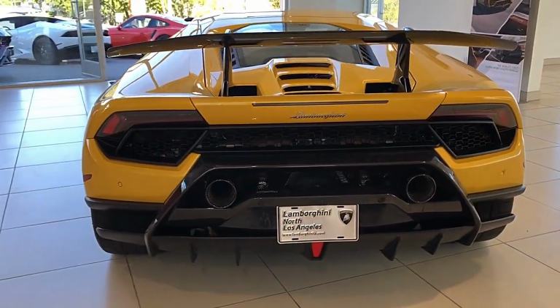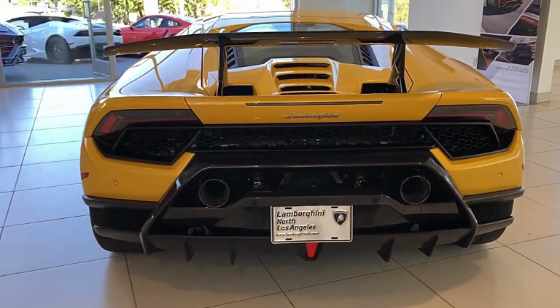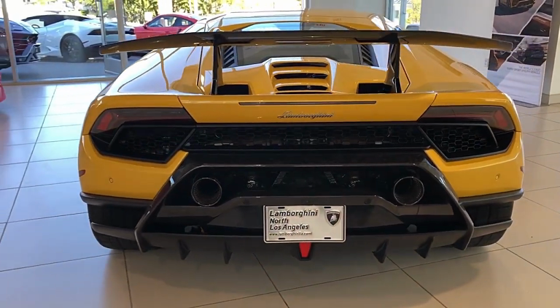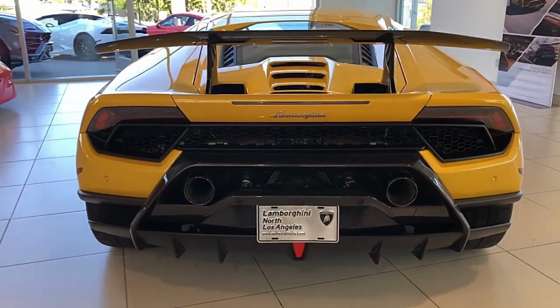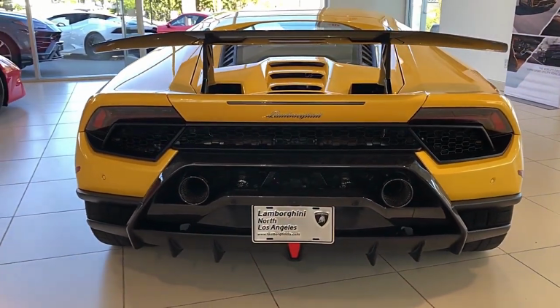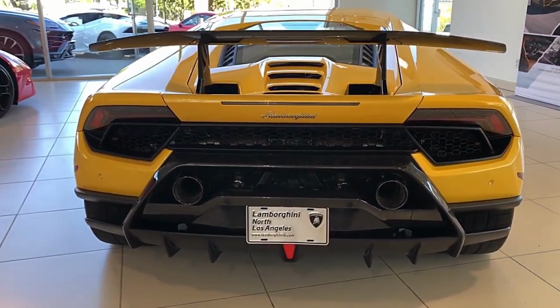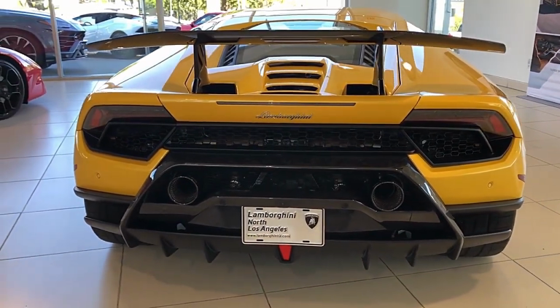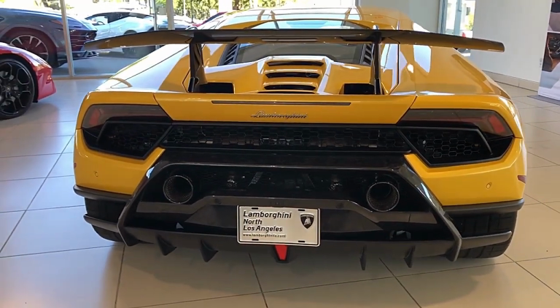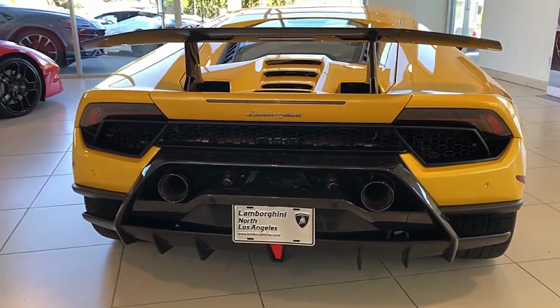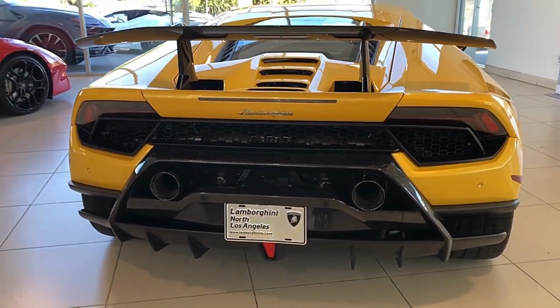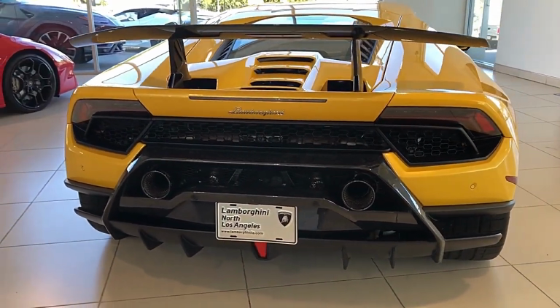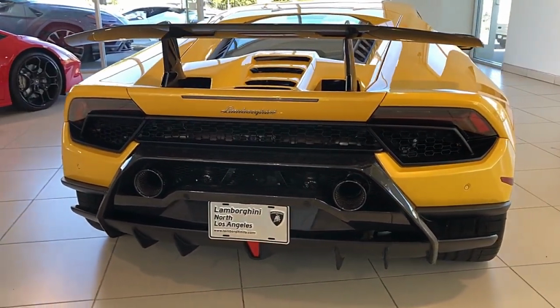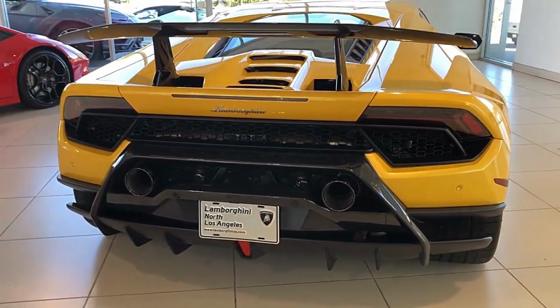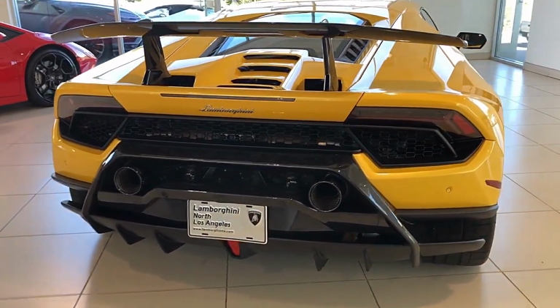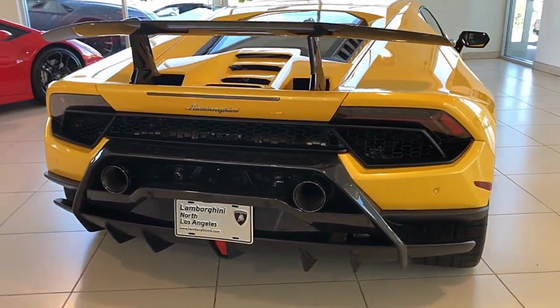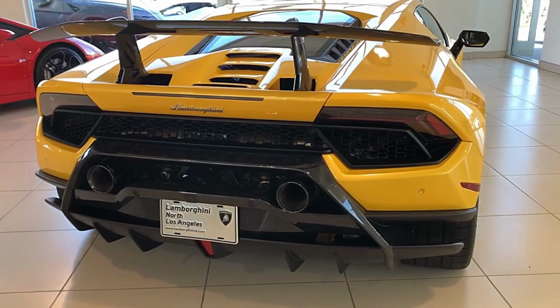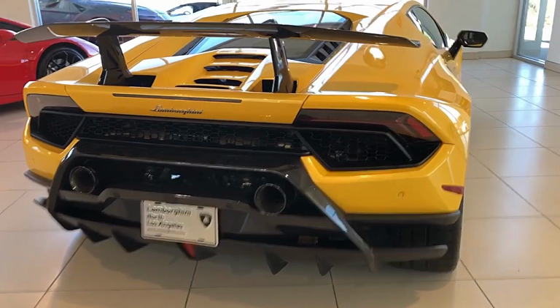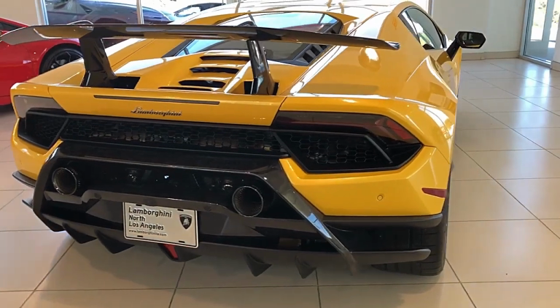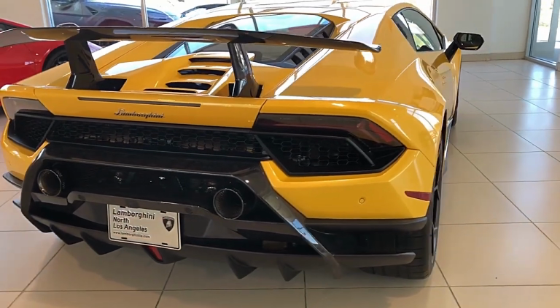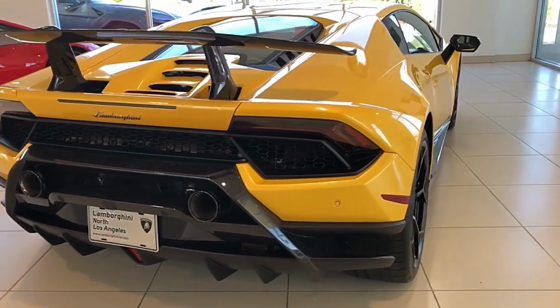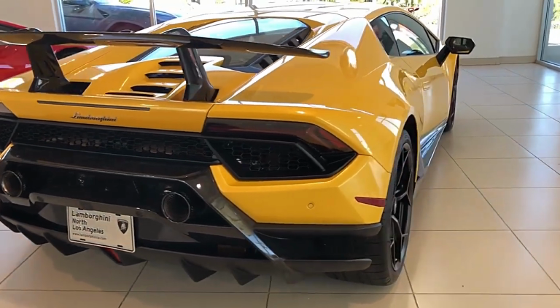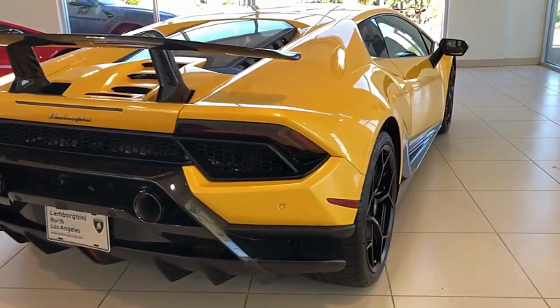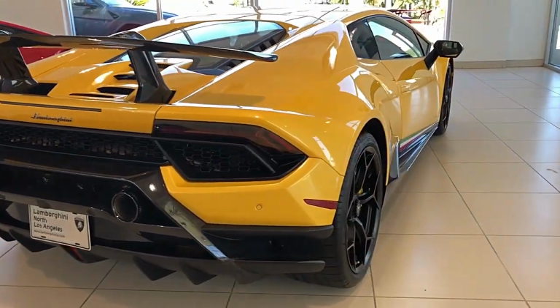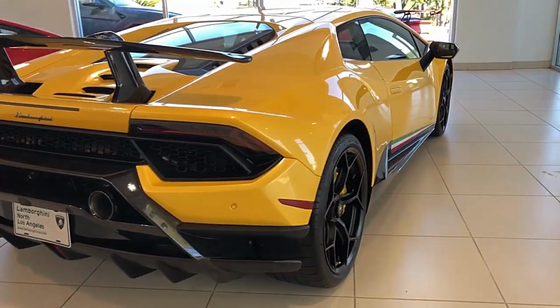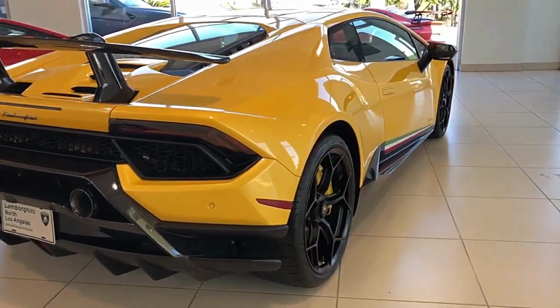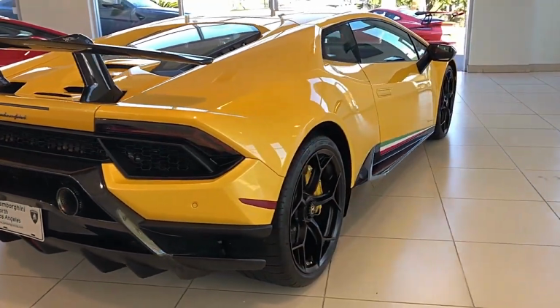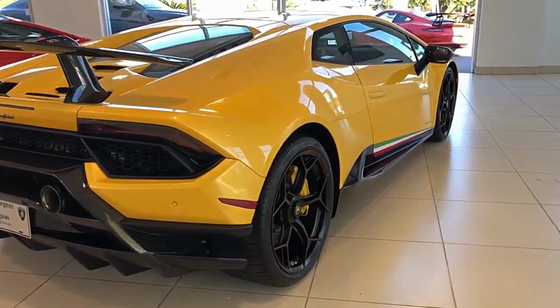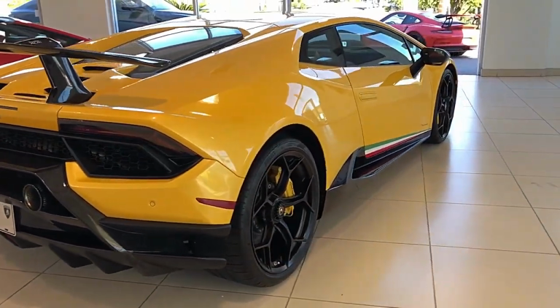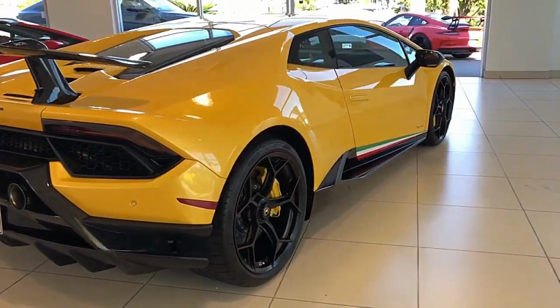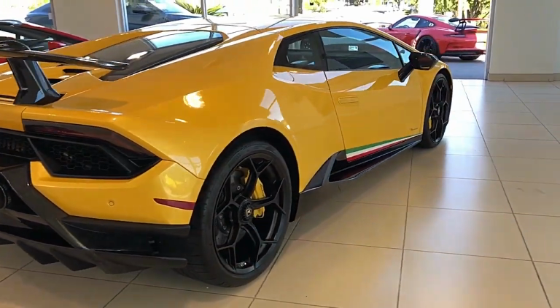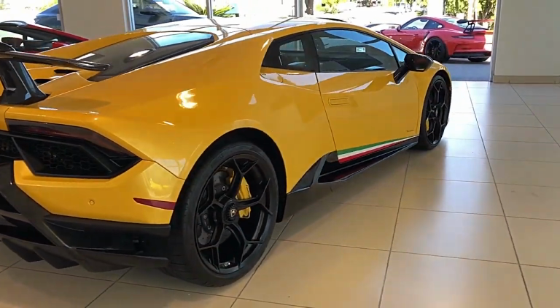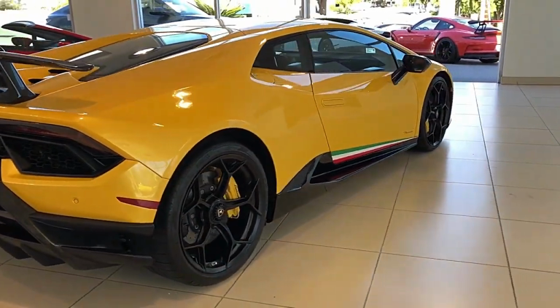This car is finished in a beautiful Gallo Inti exterior, with a Nero Cosmis Alcantara interior with yellow contrast stitching throughout.